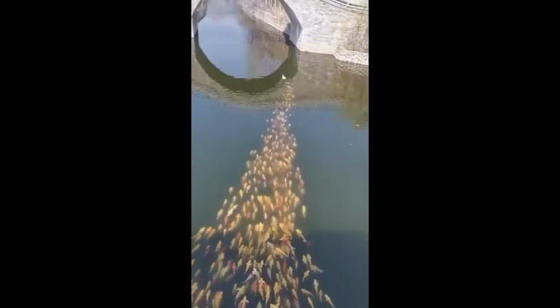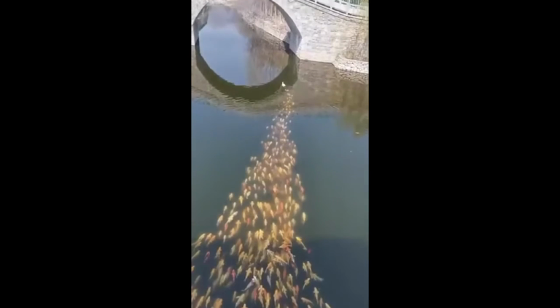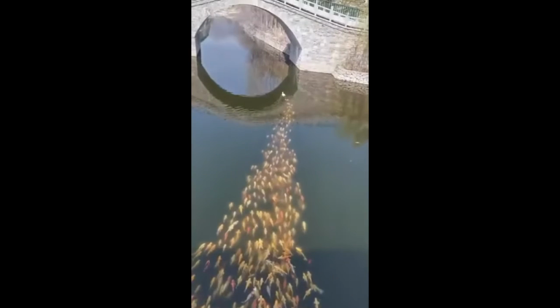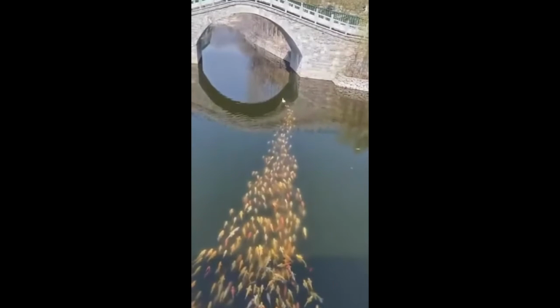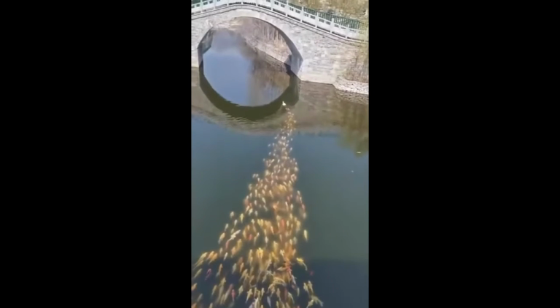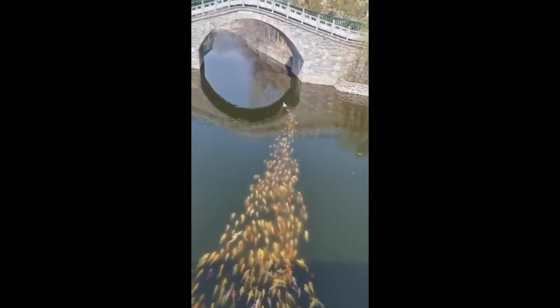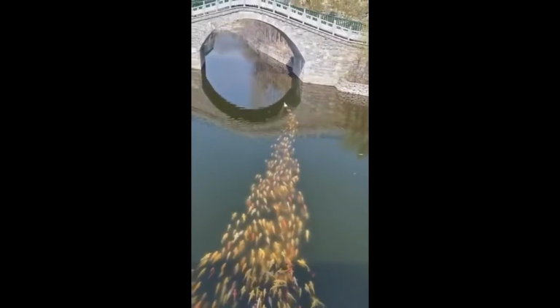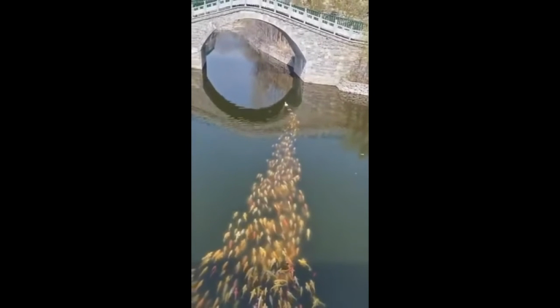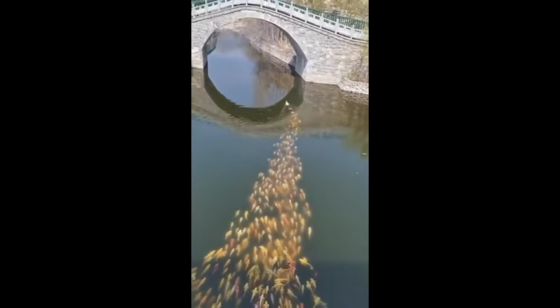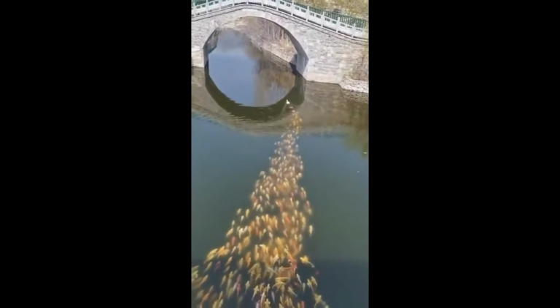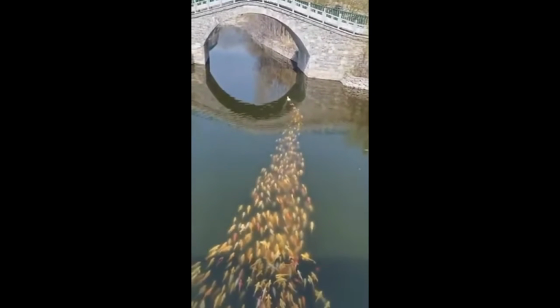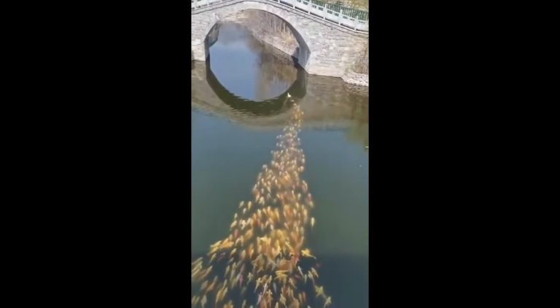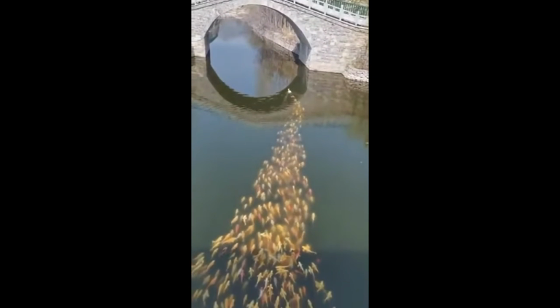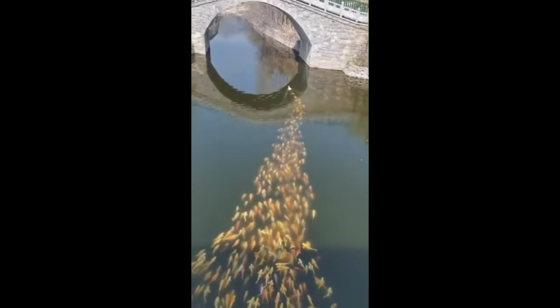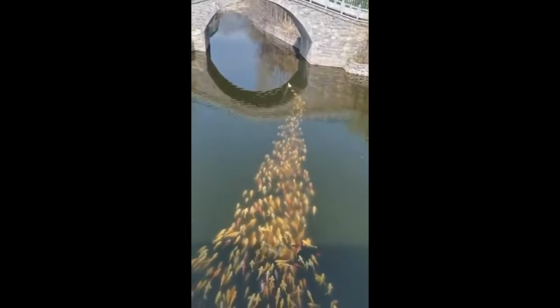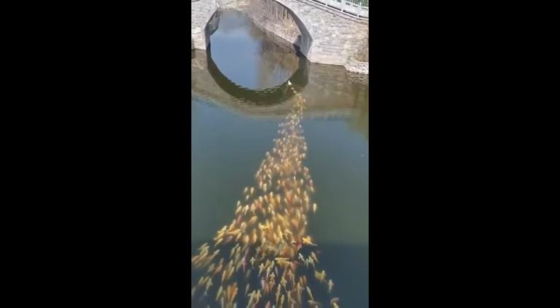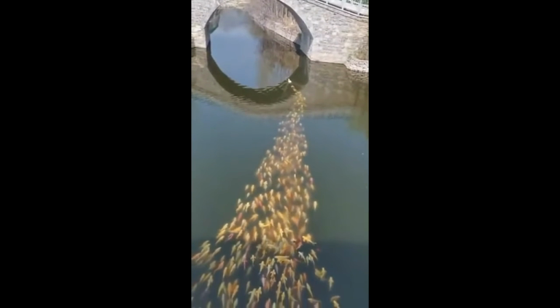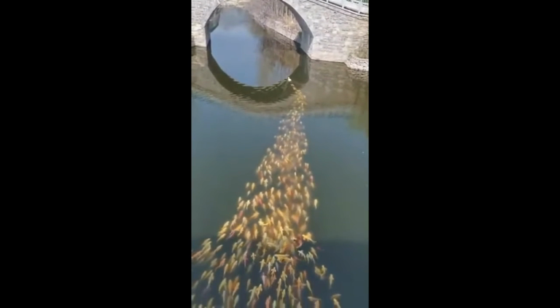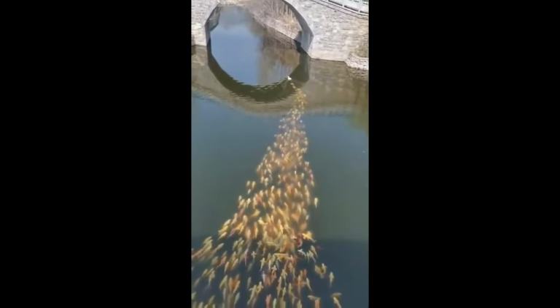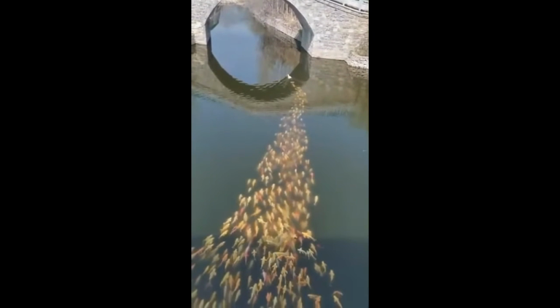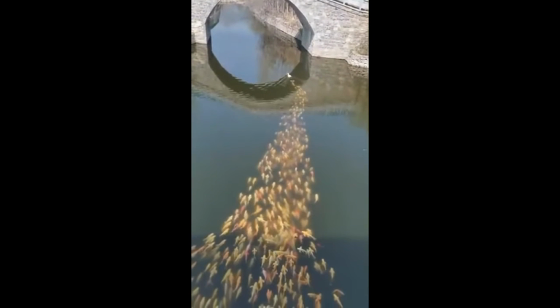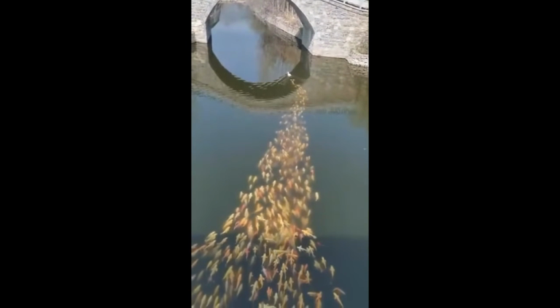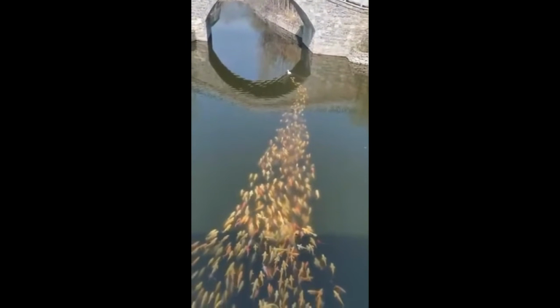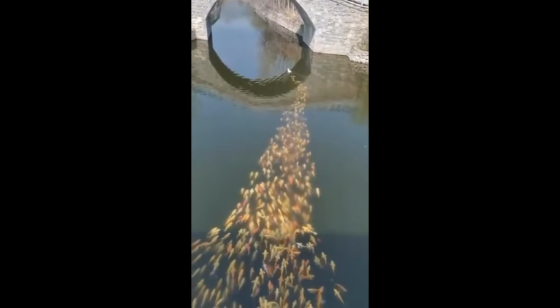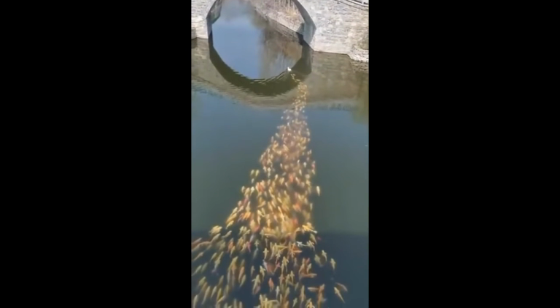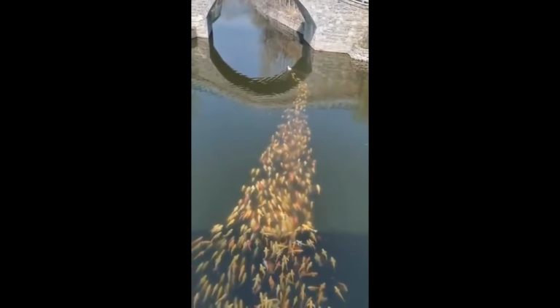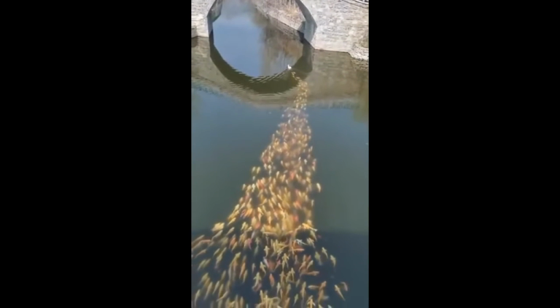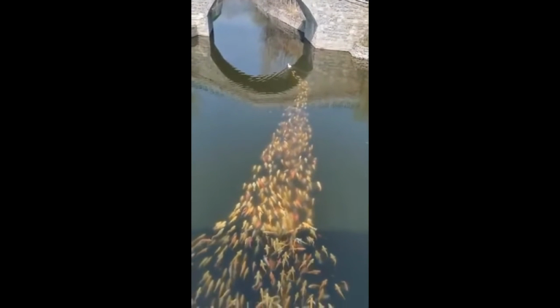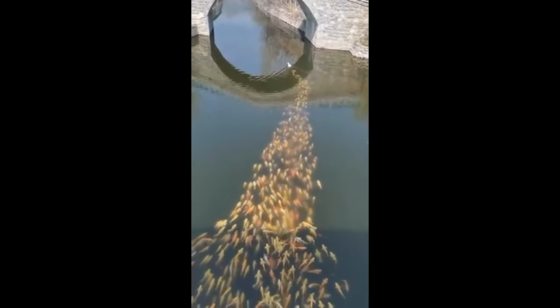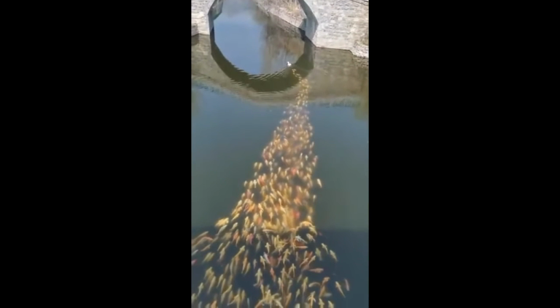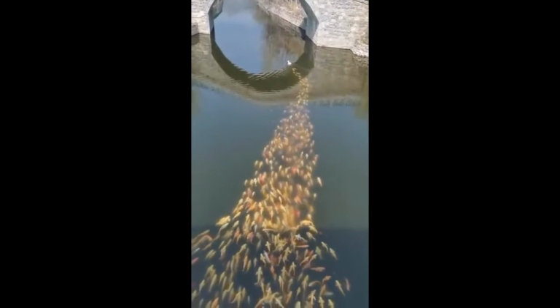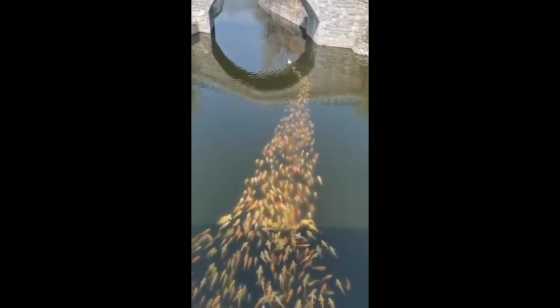It seems like the duck knows where the food is, so all these fish follow her.